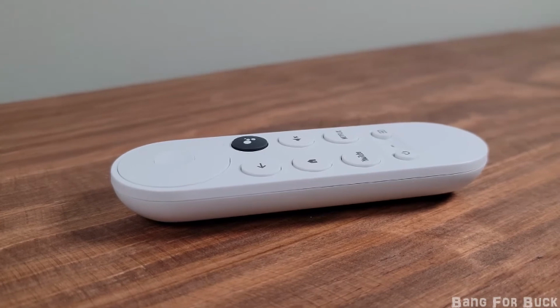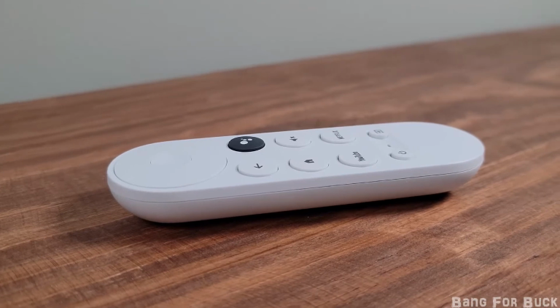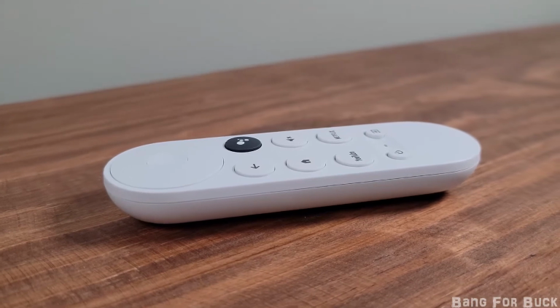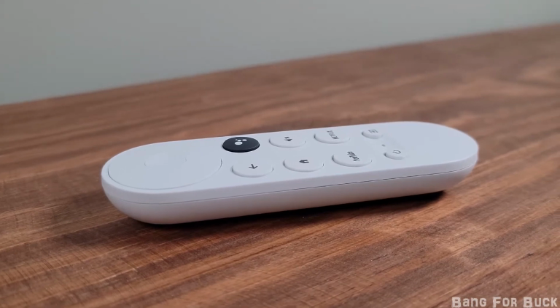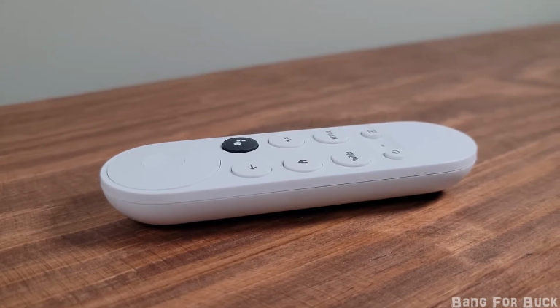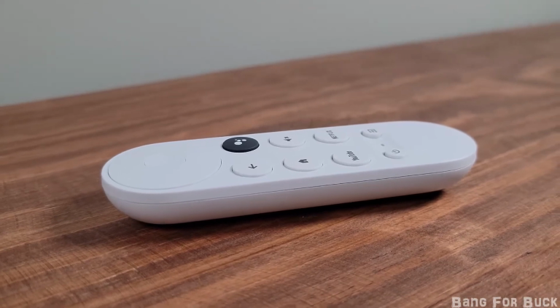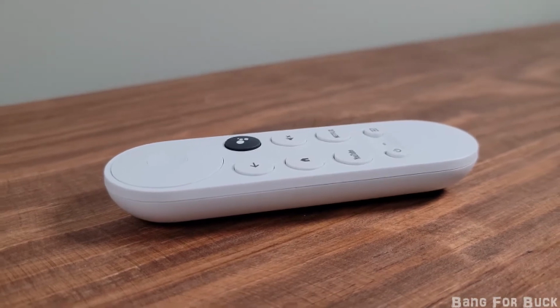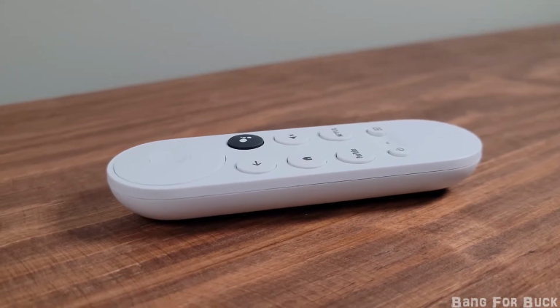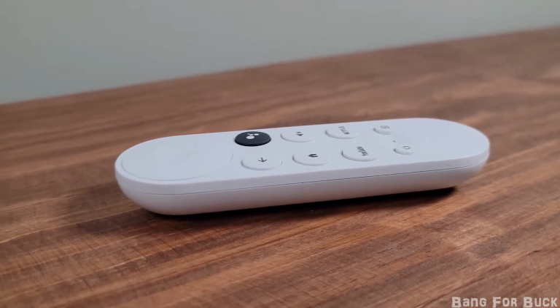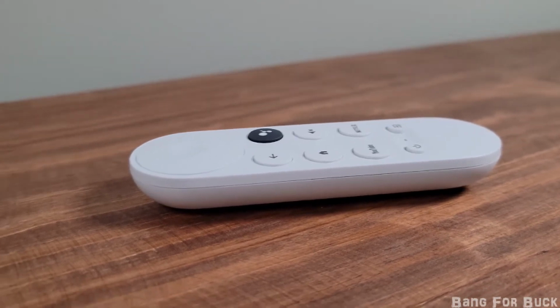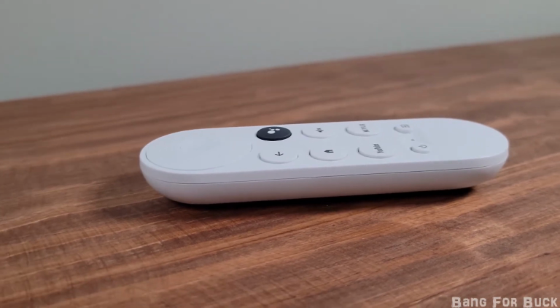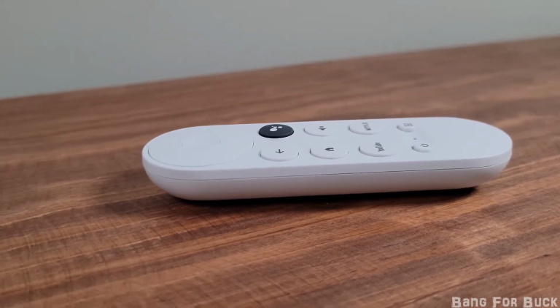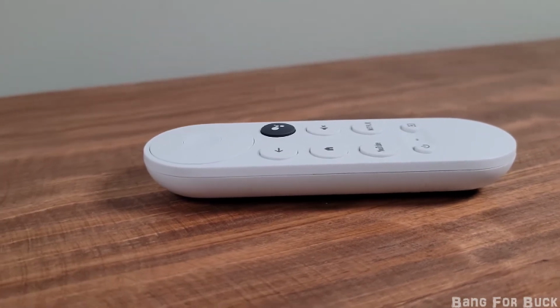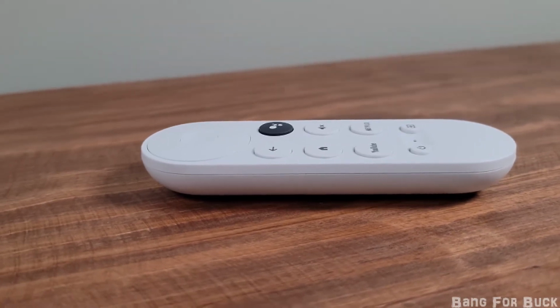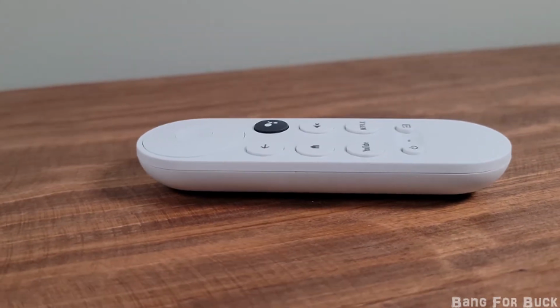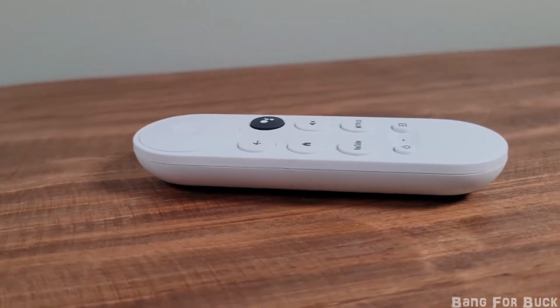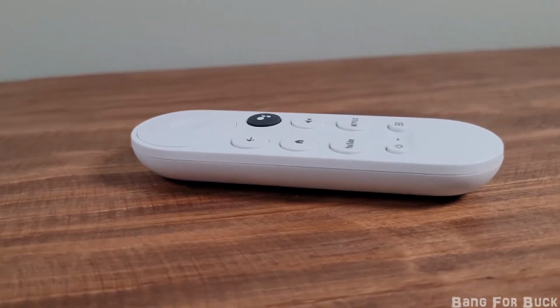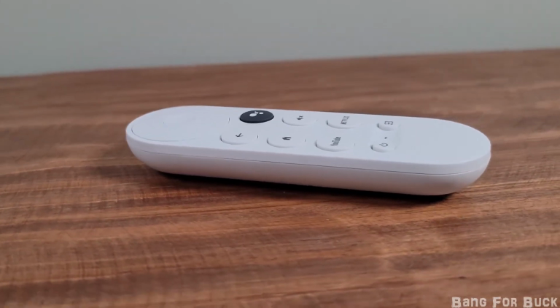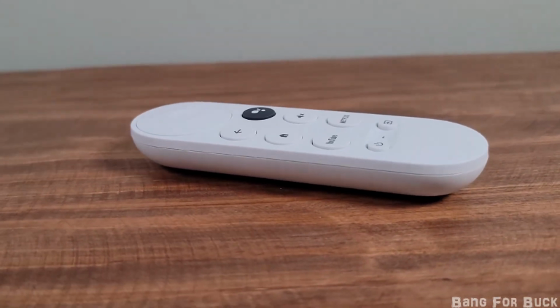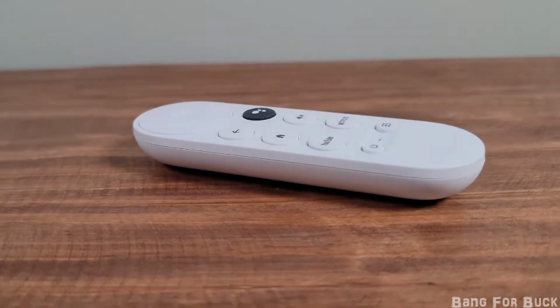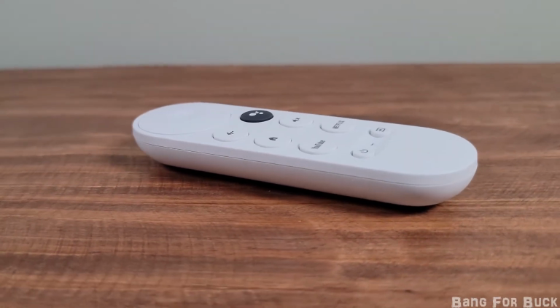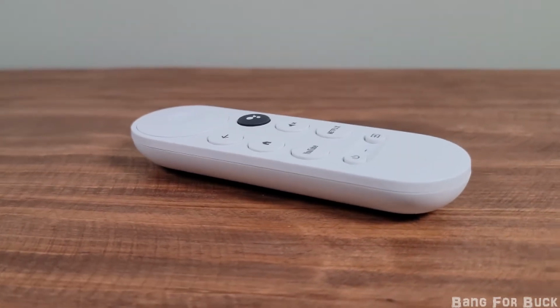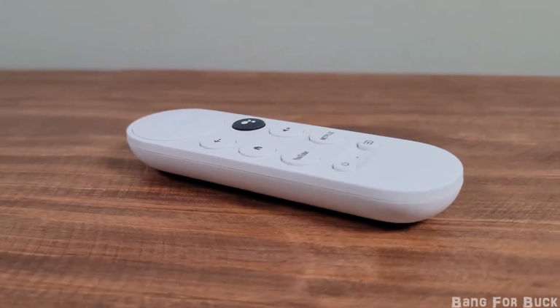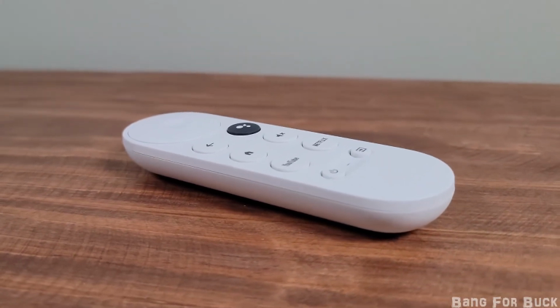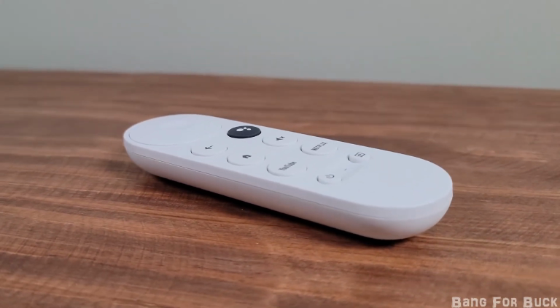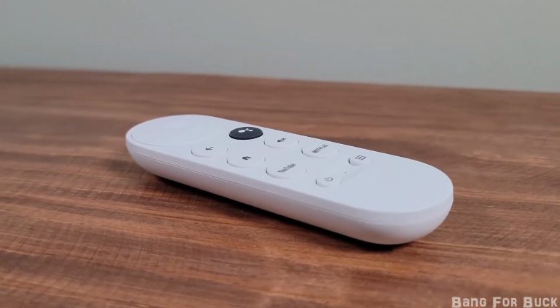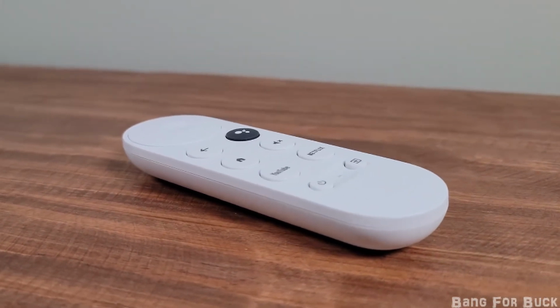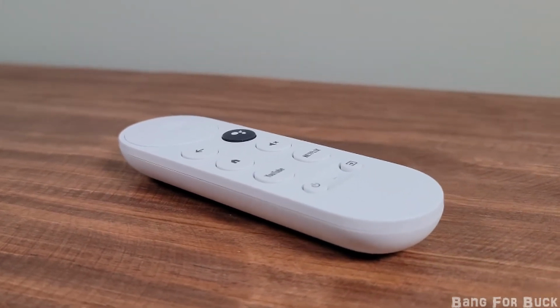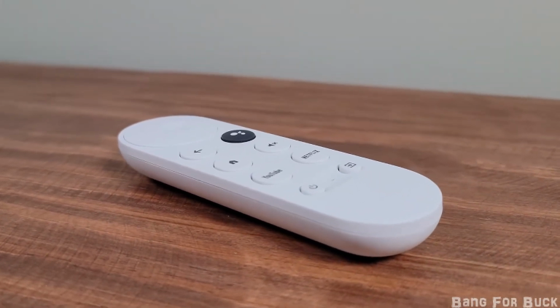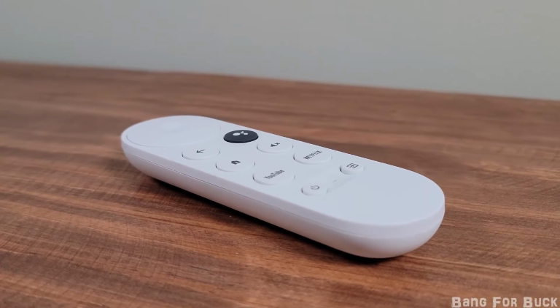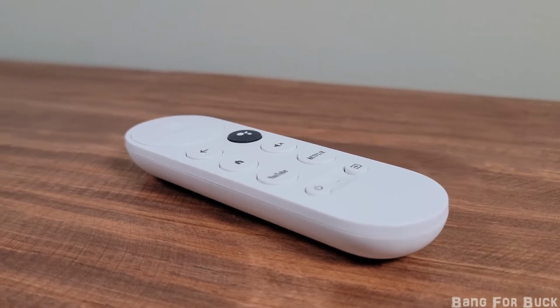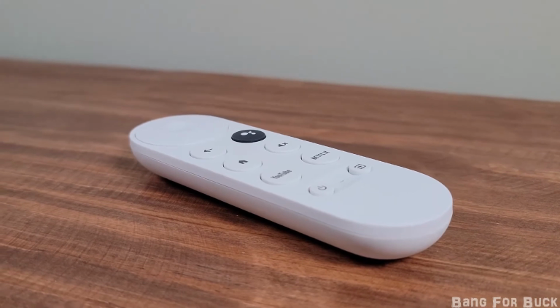In this video I'm going to tell you why the Google Chromecast with Google TV is the best bang-for-buck streaming device.